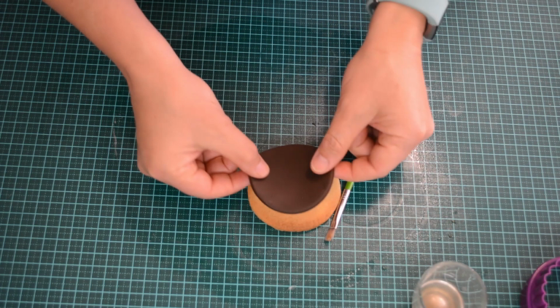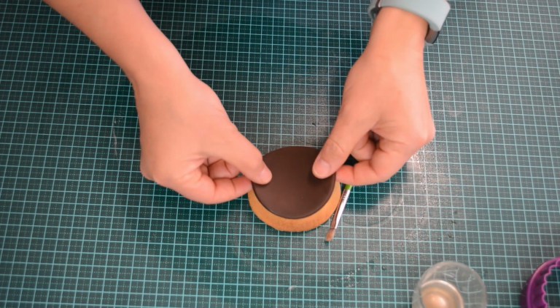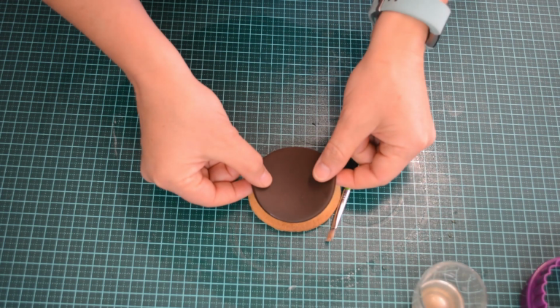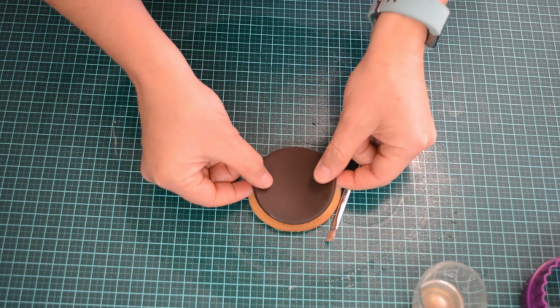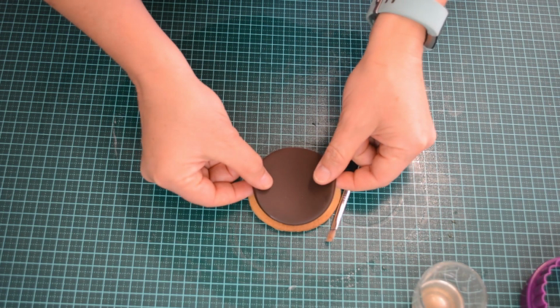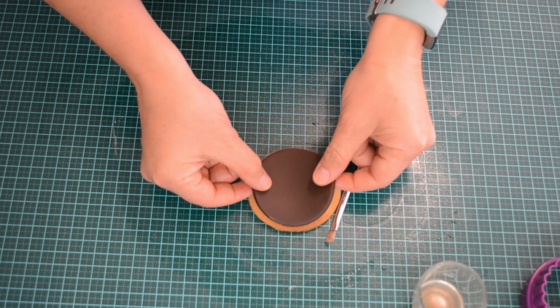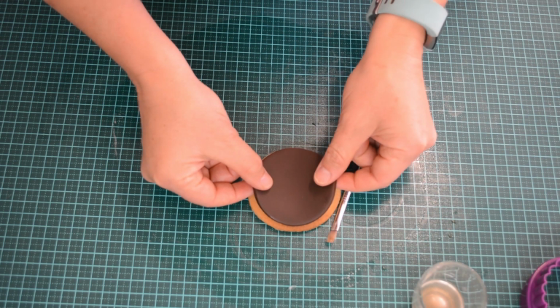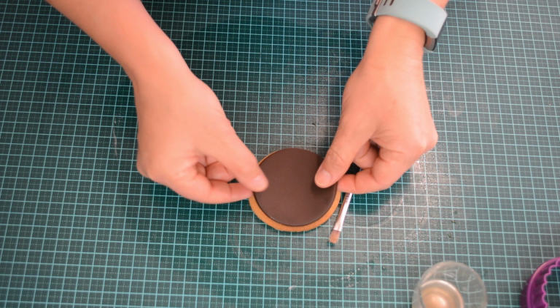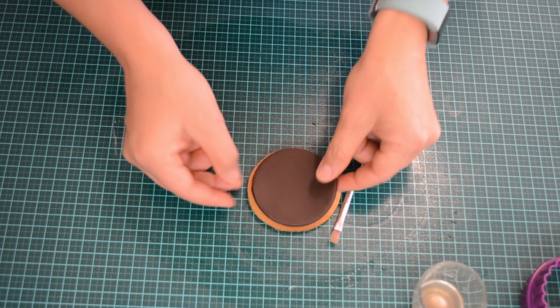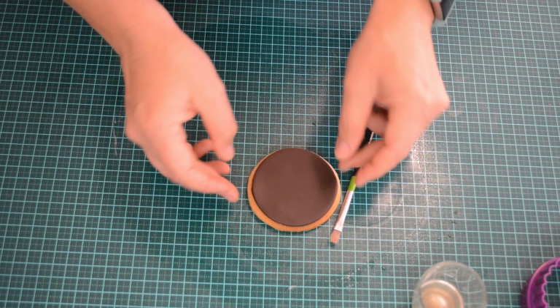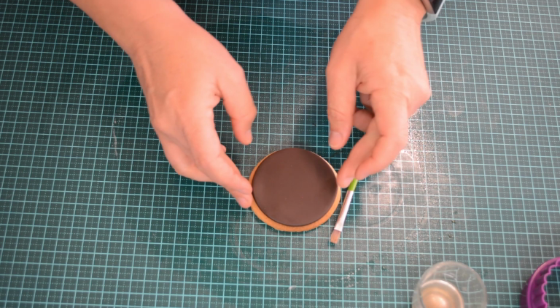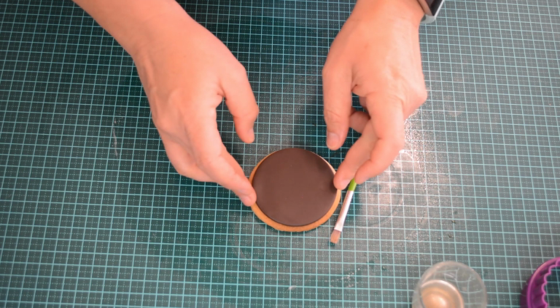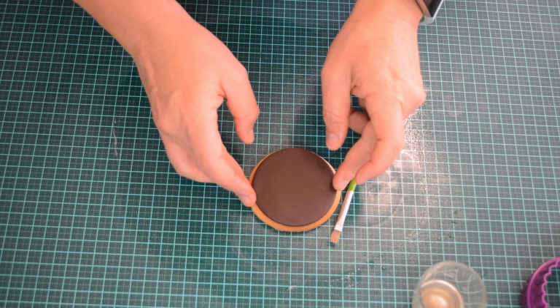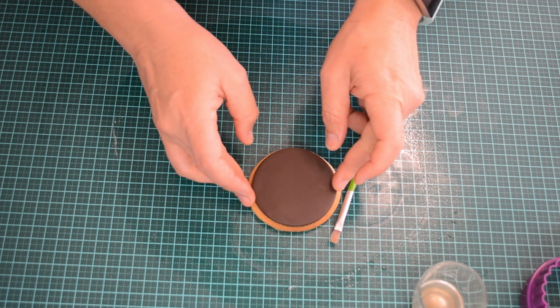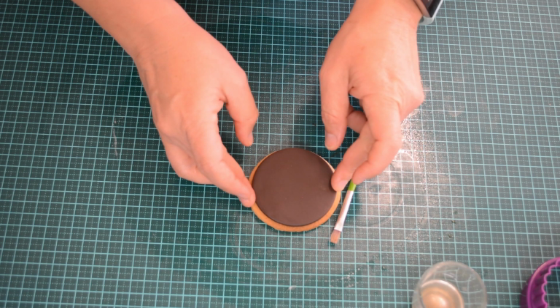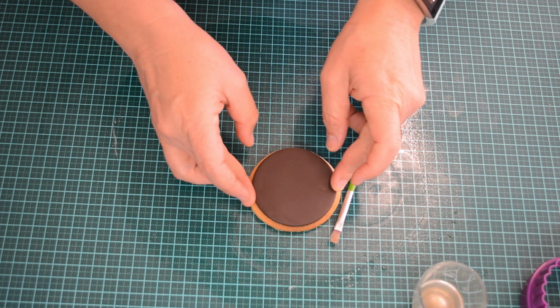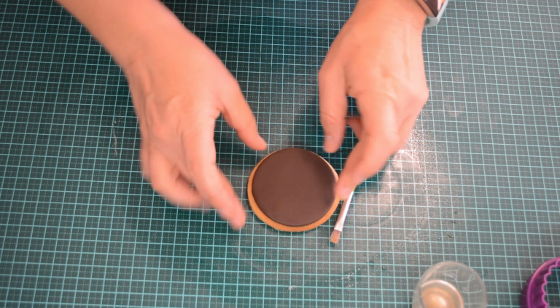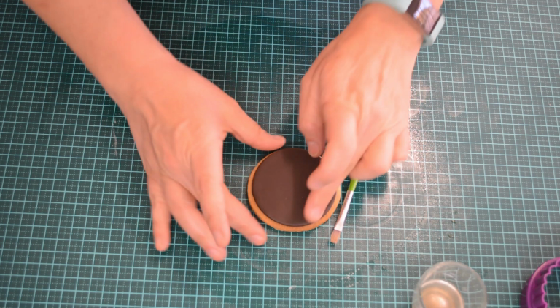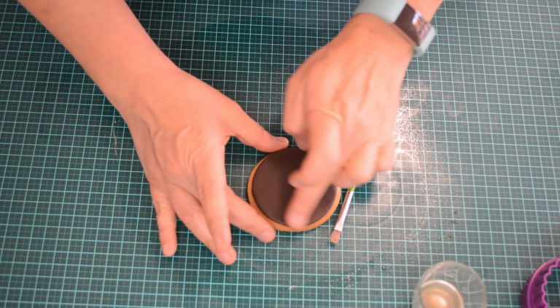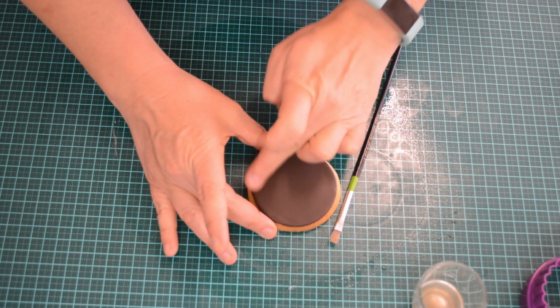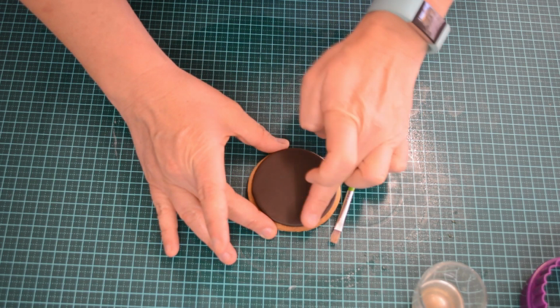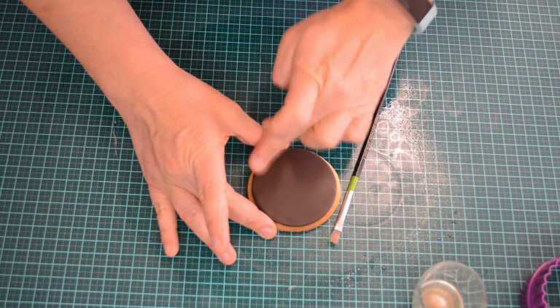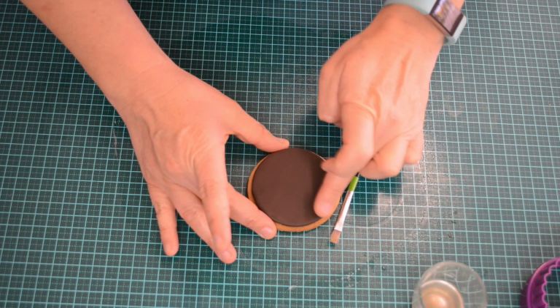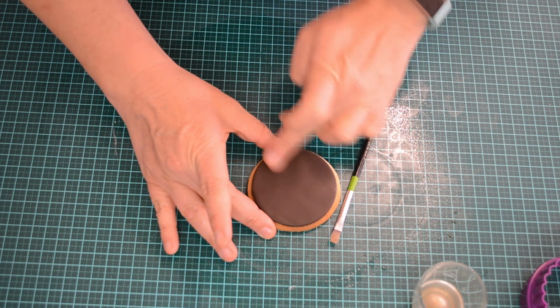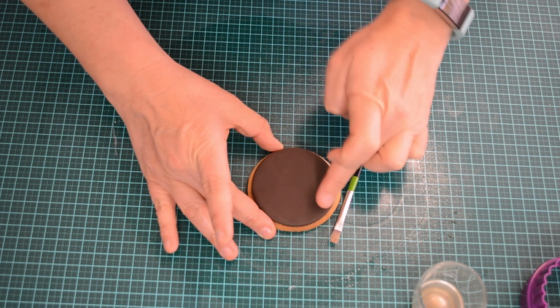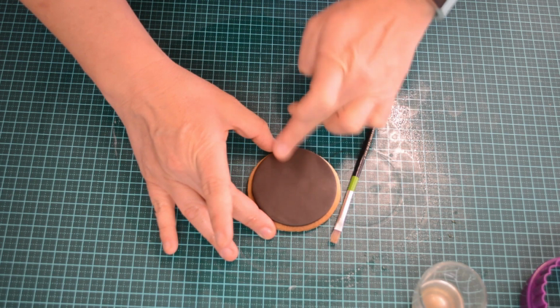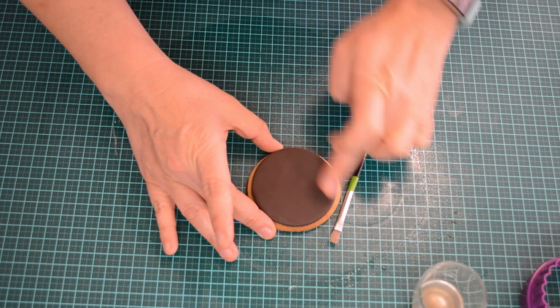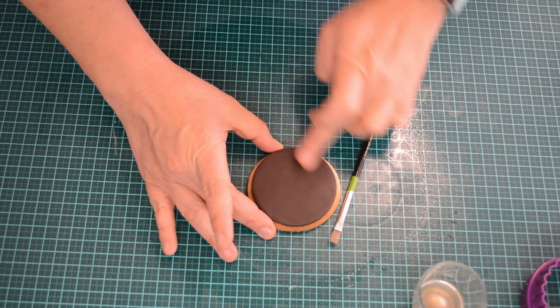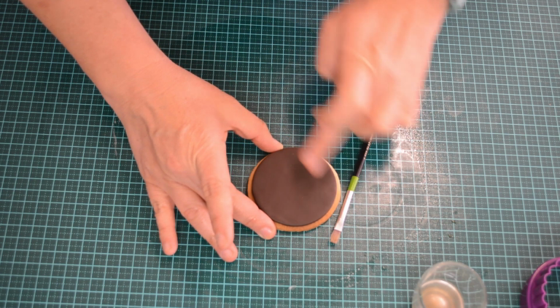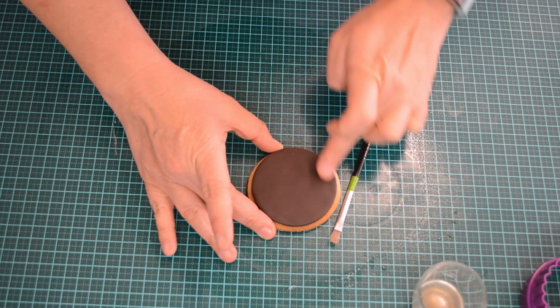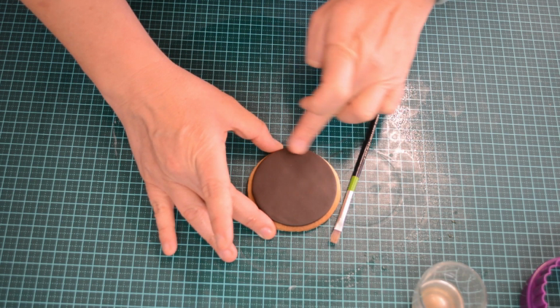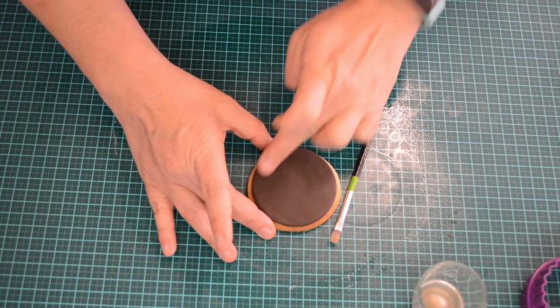Make sure your hands are dry when touching the edible images, as they are edible water-based inks.